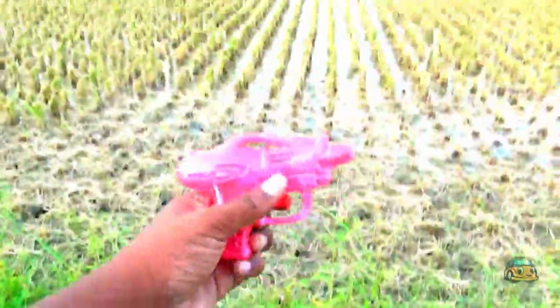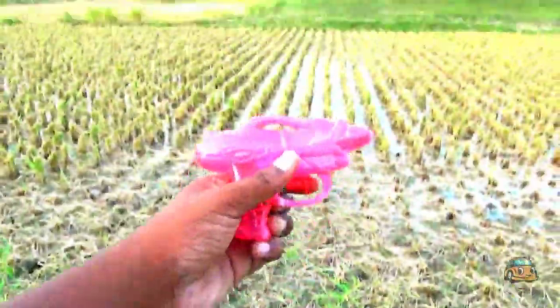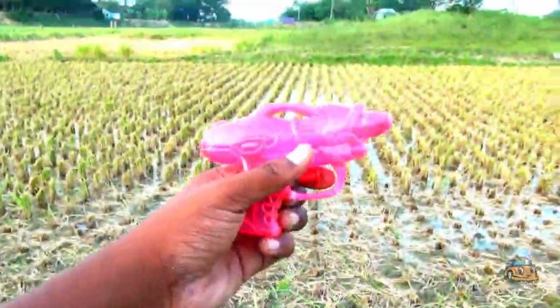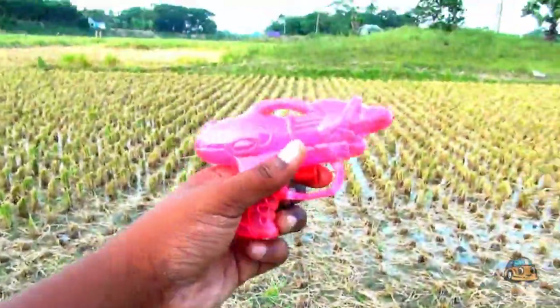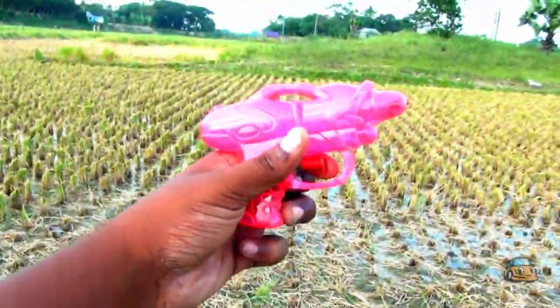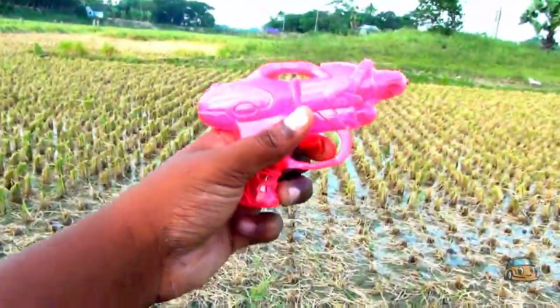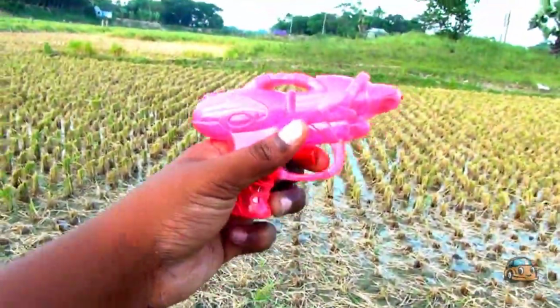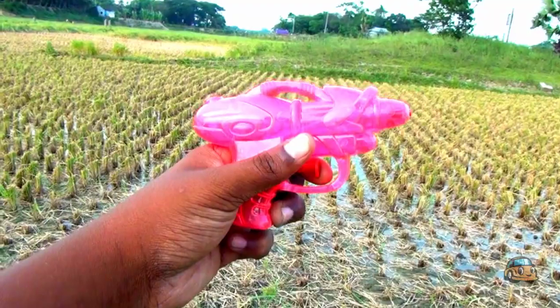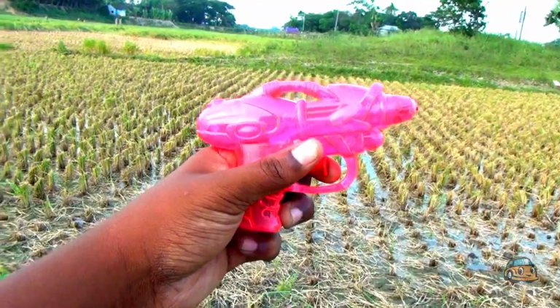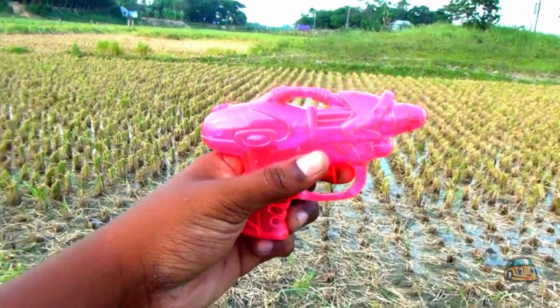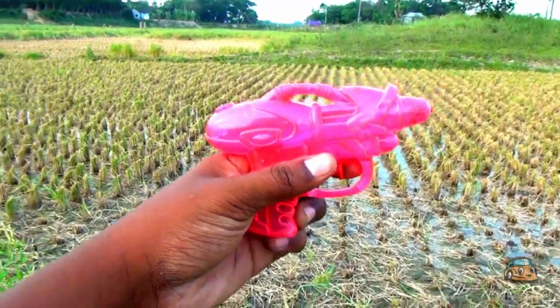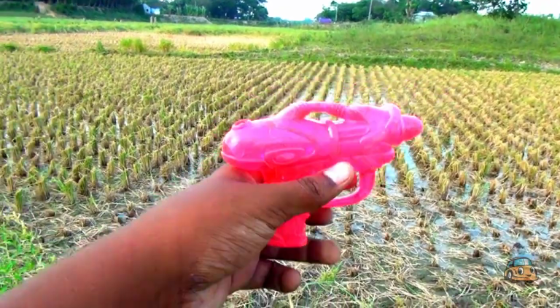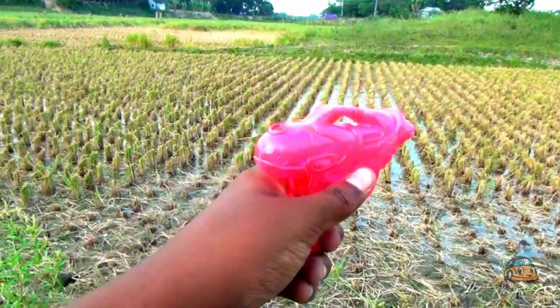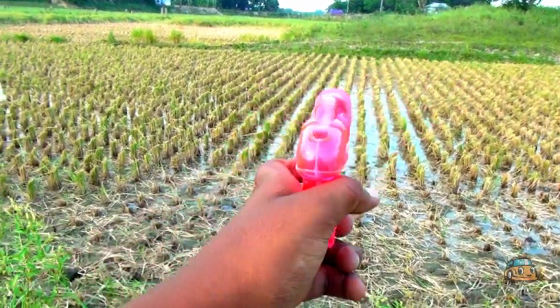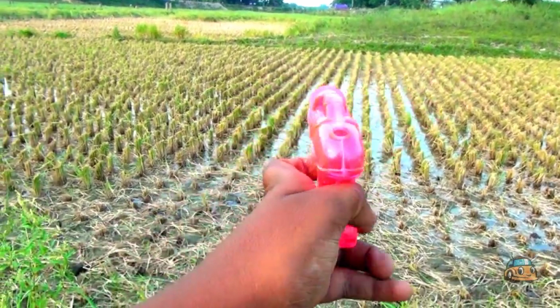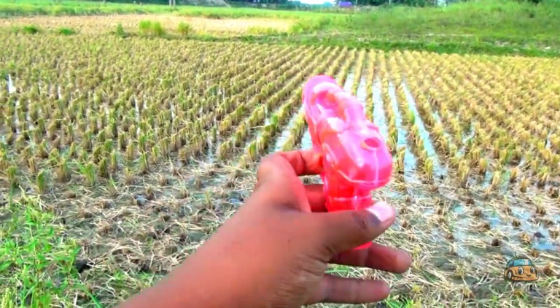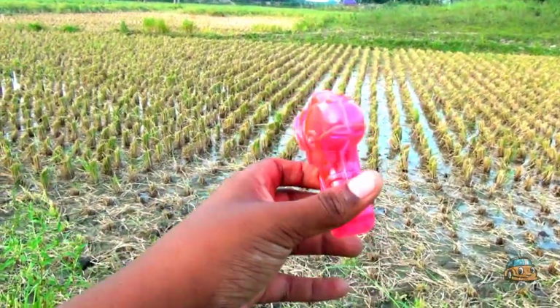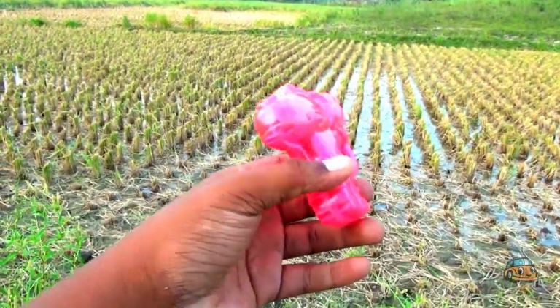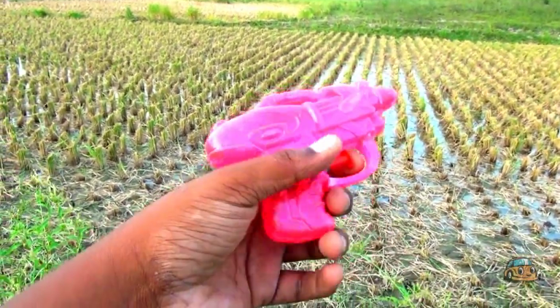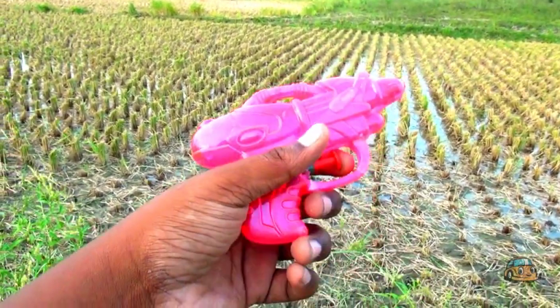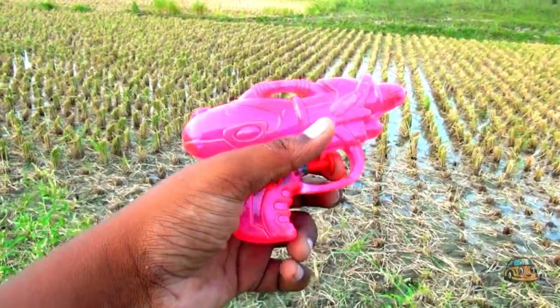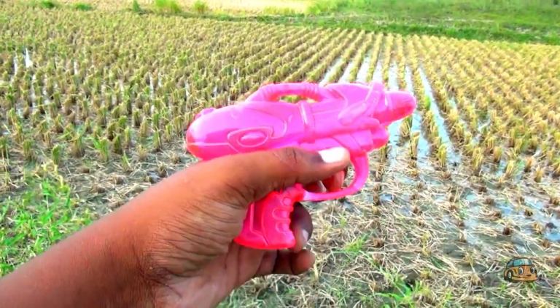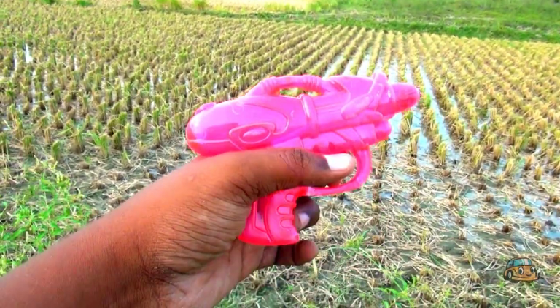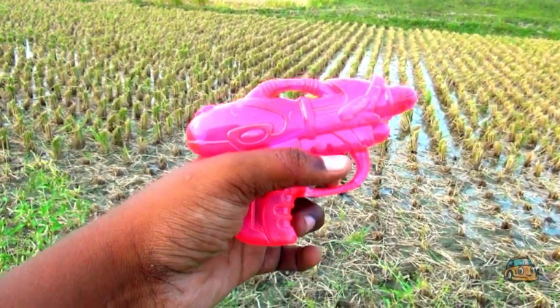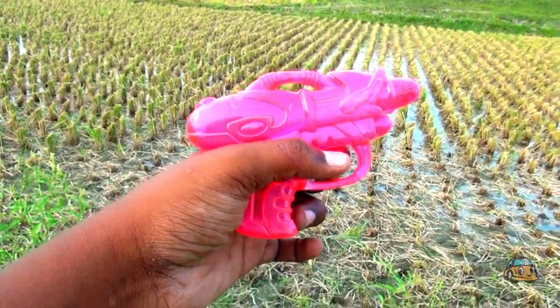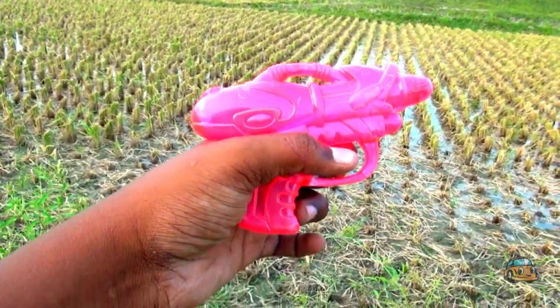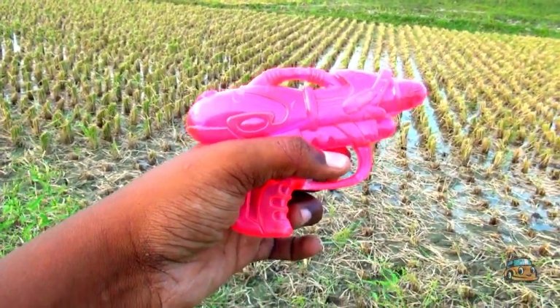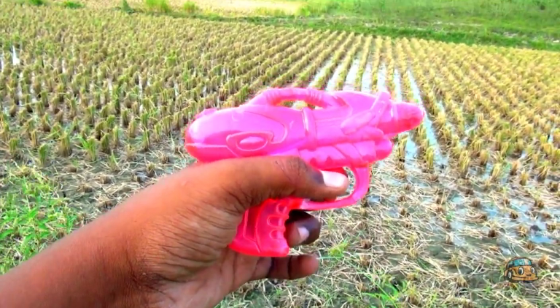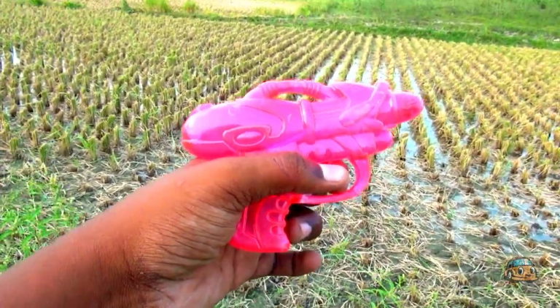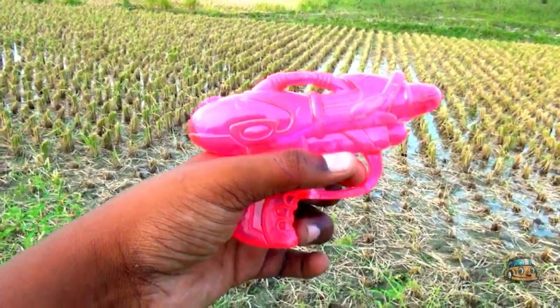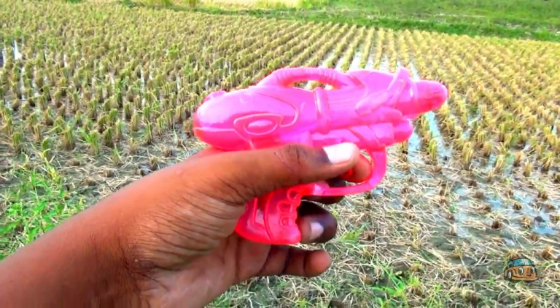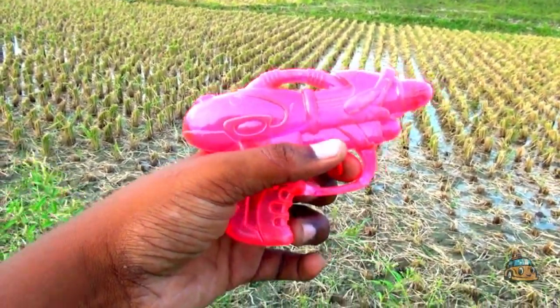This is a mini water gun — red color combination water gun, guys.